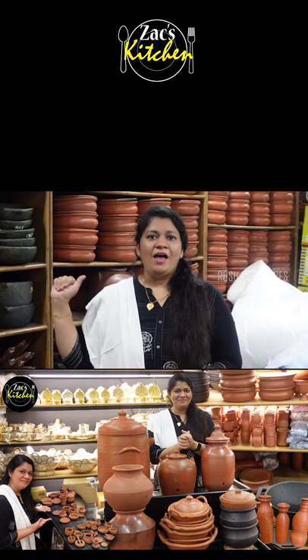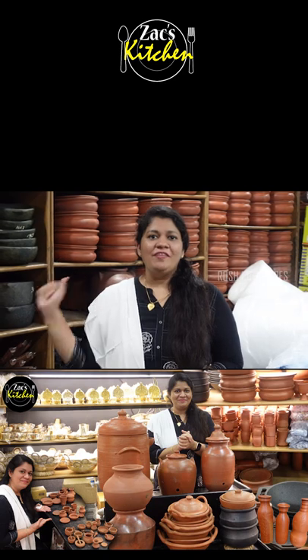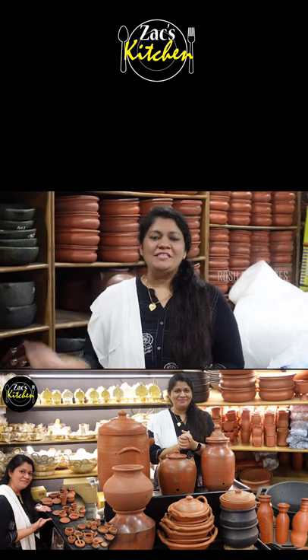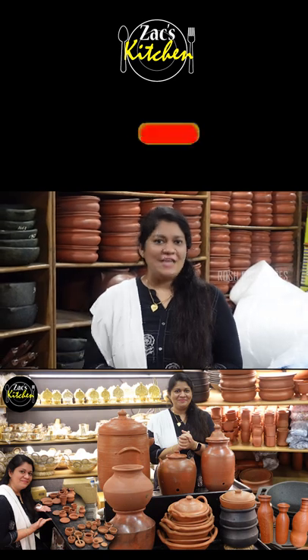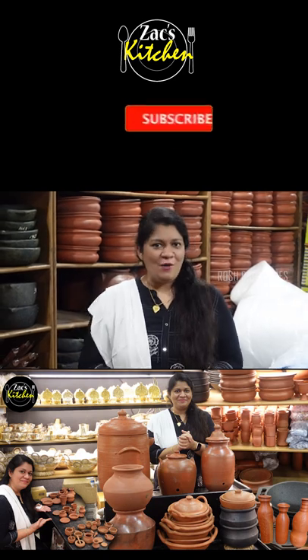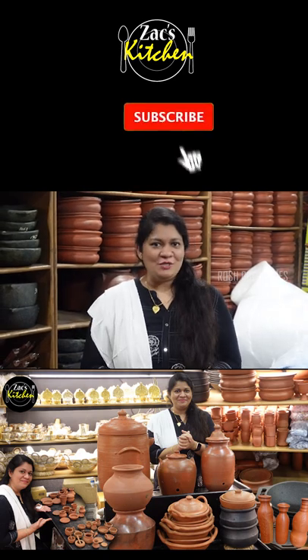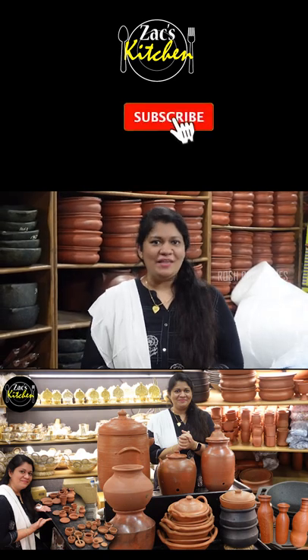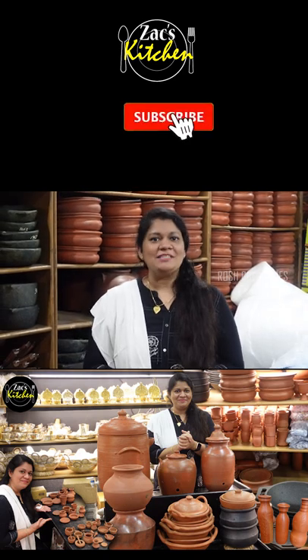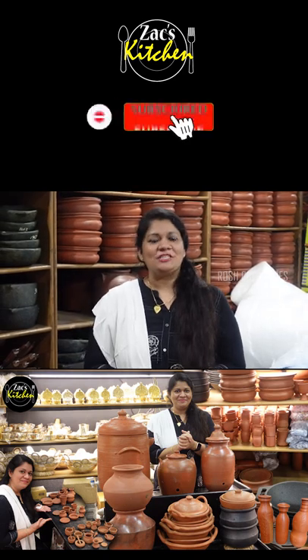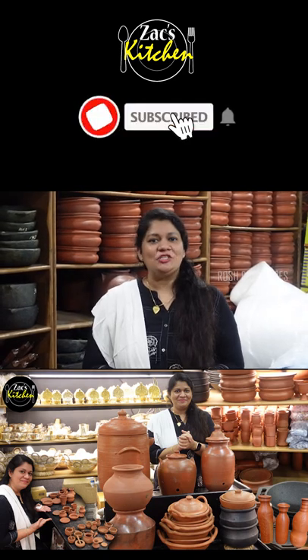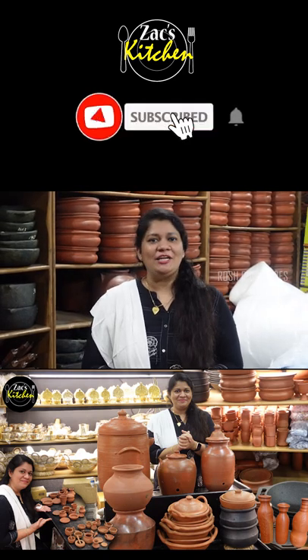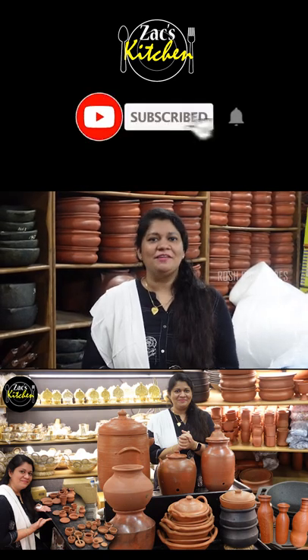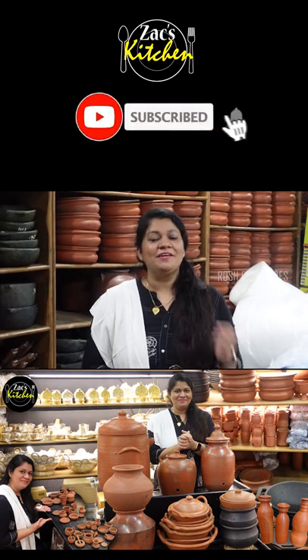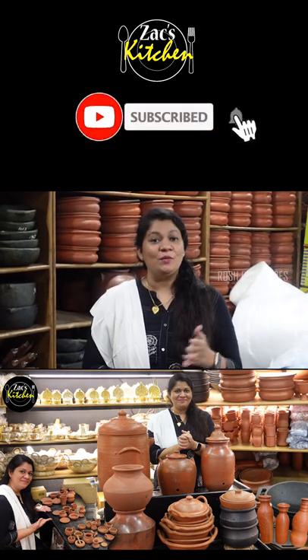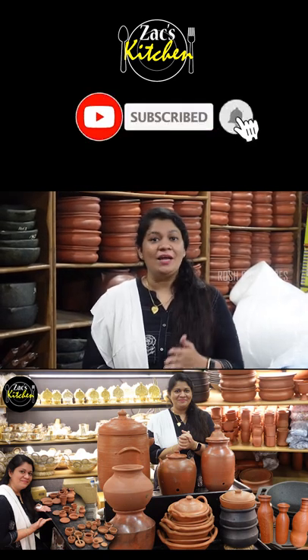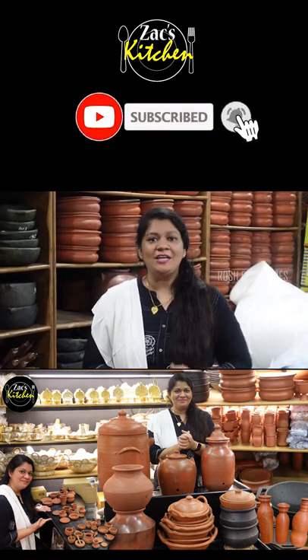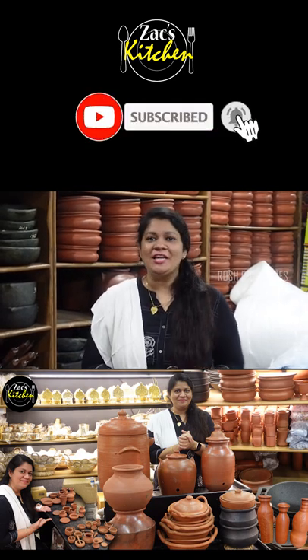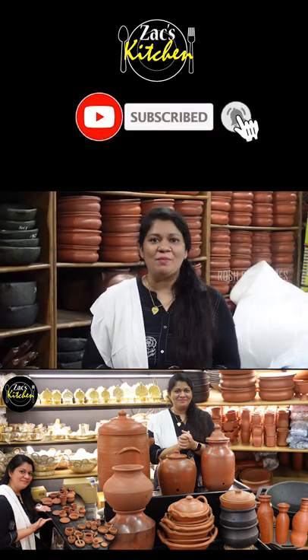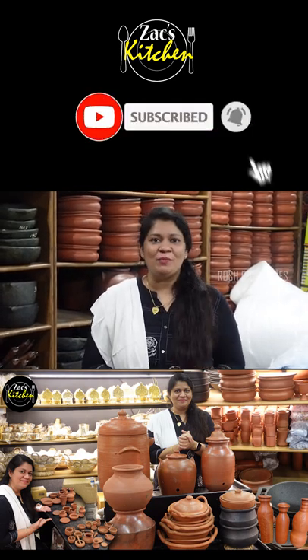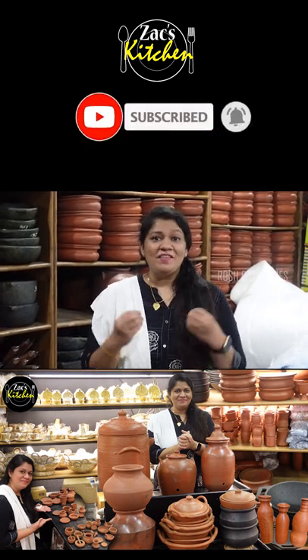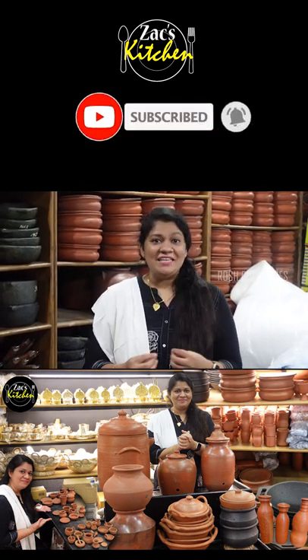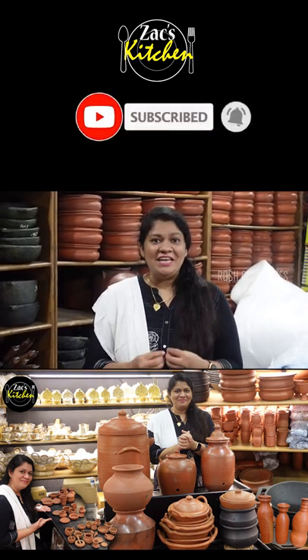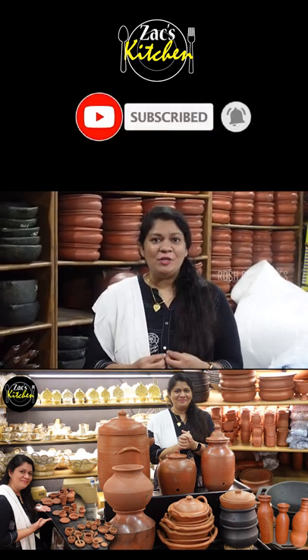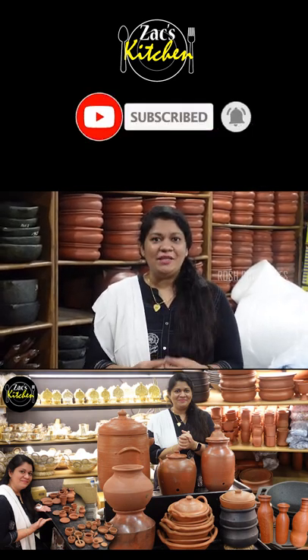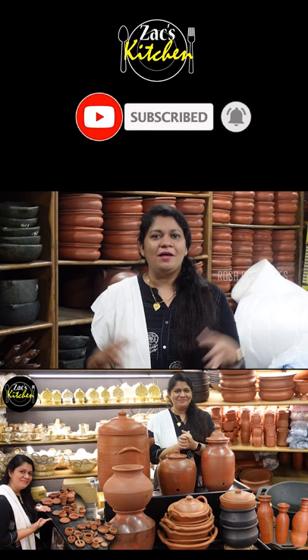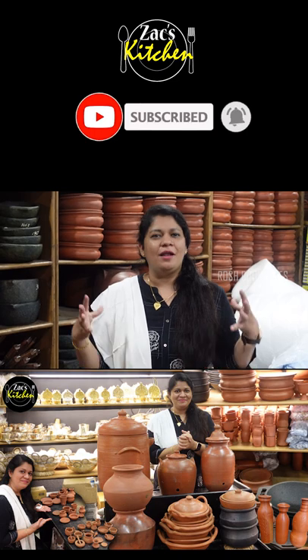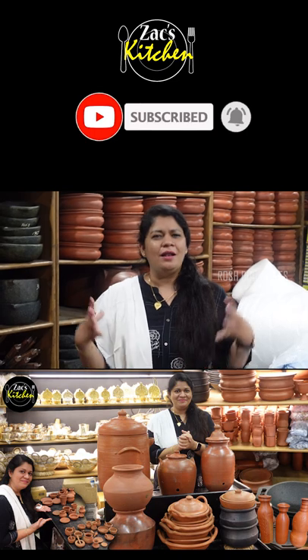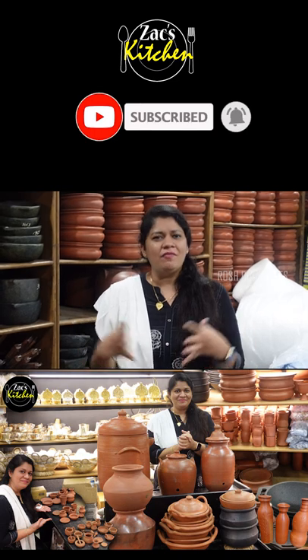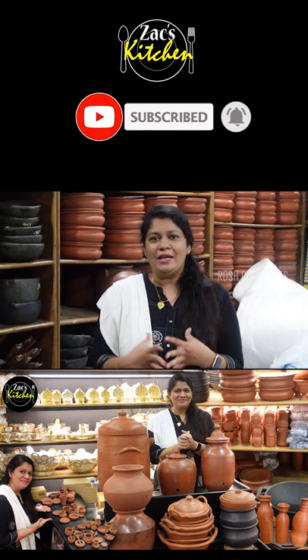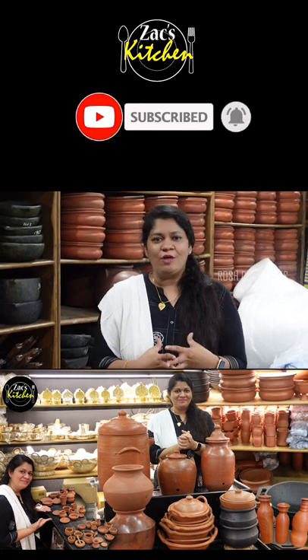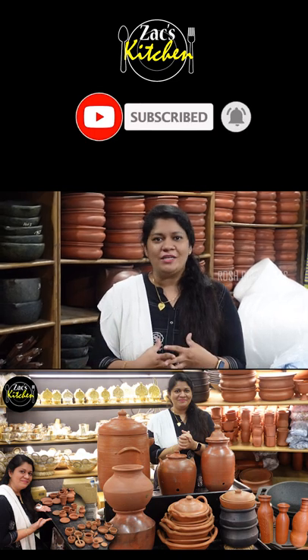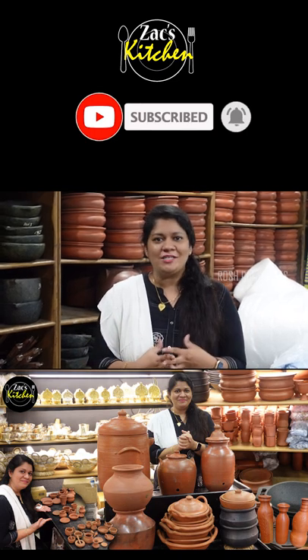Hi friends. I am Zubaytha from Zaks Kitchen. This is your channel. Friends, we have a great way to get to know today.